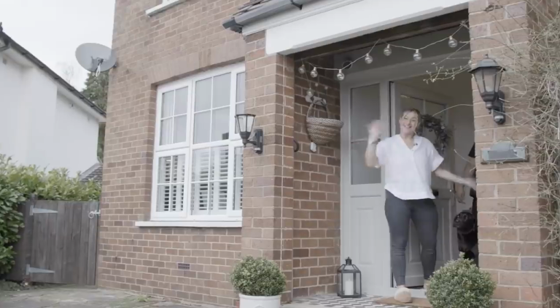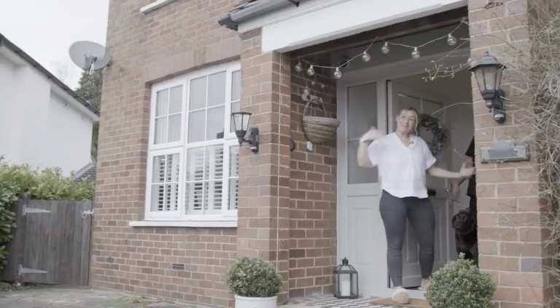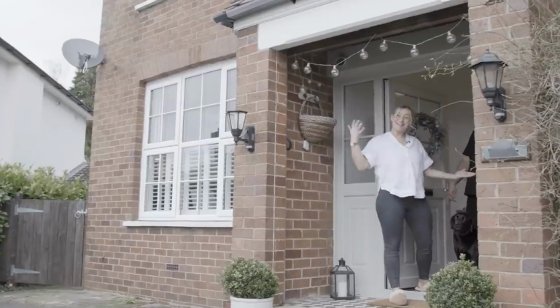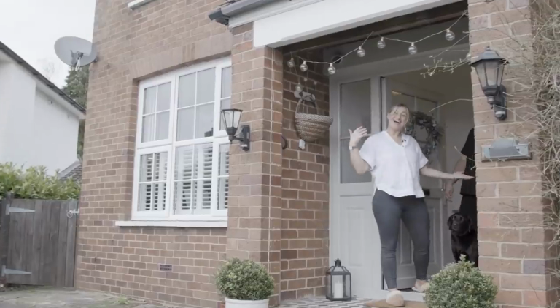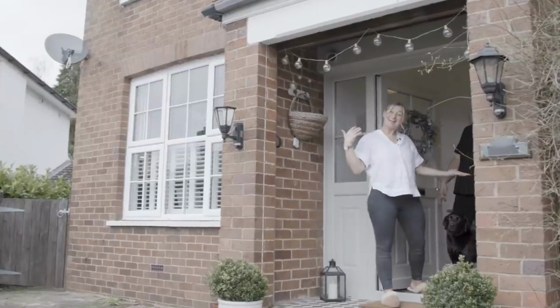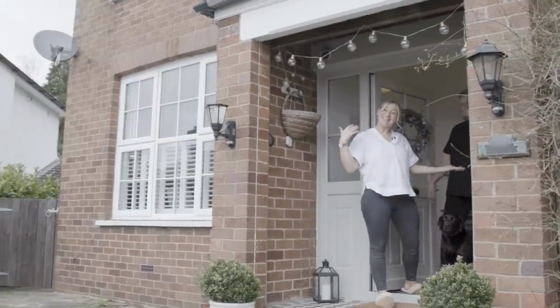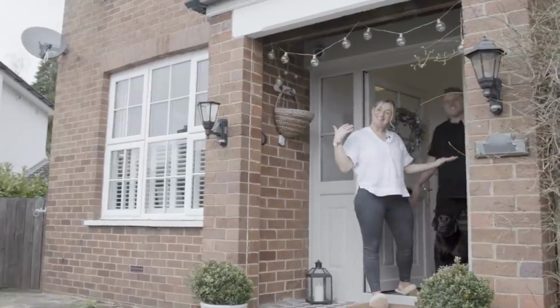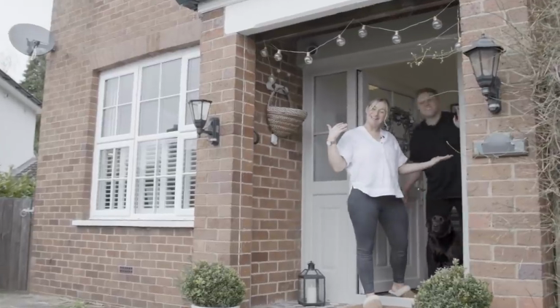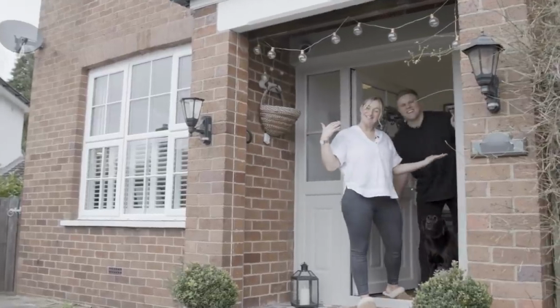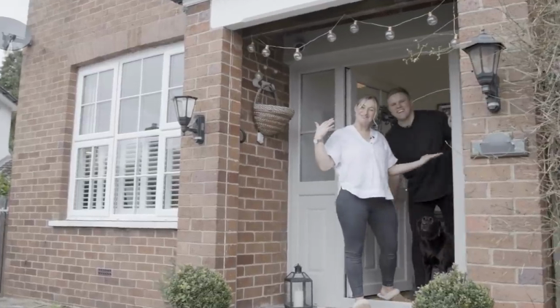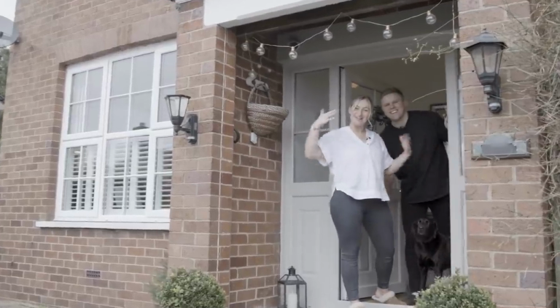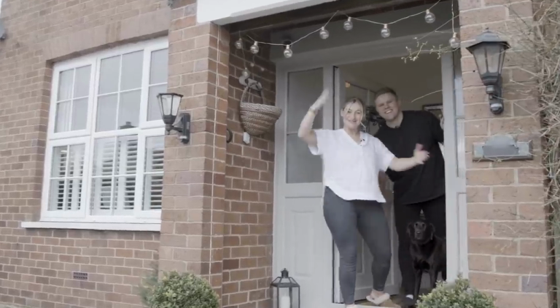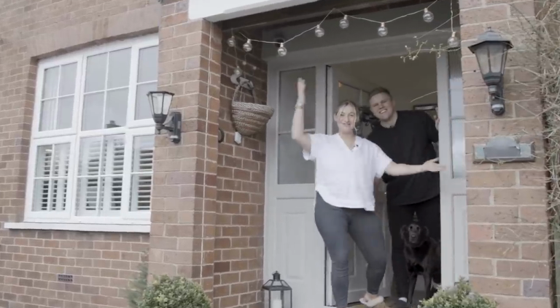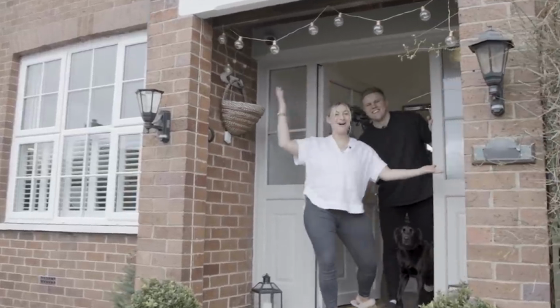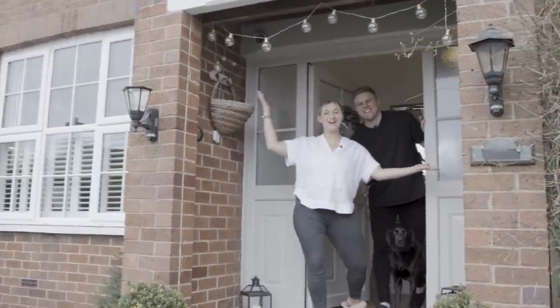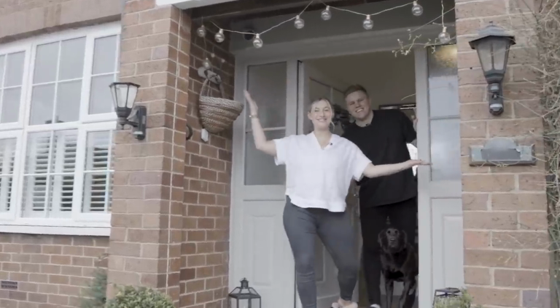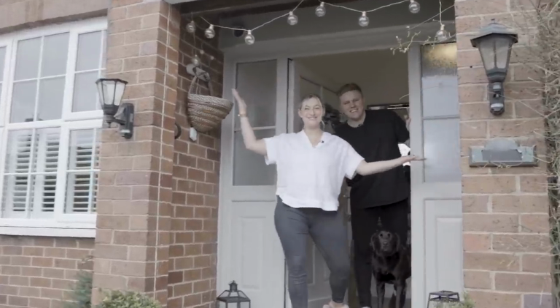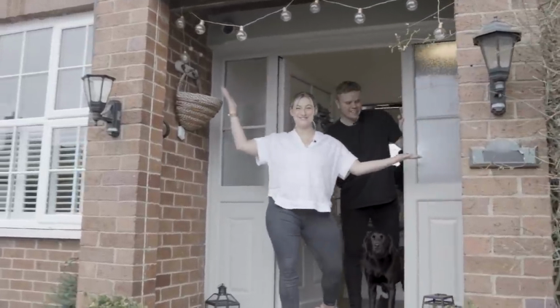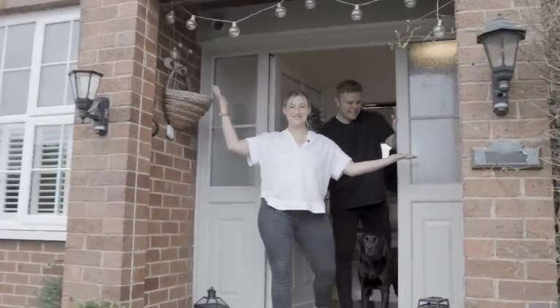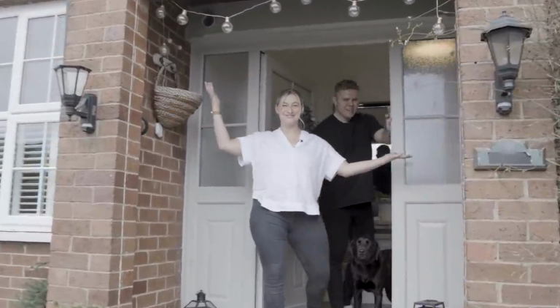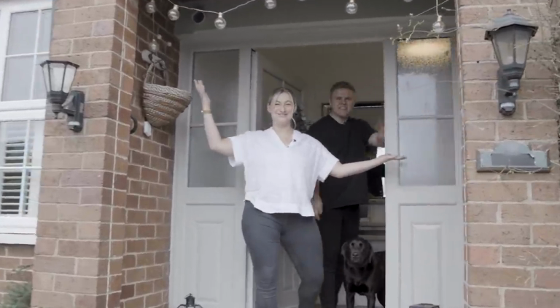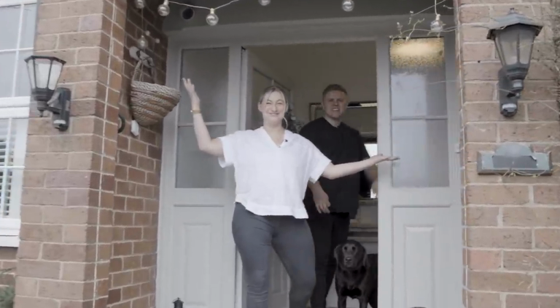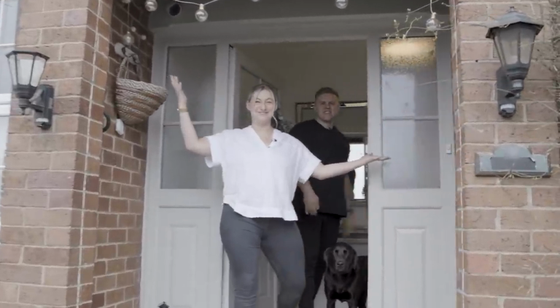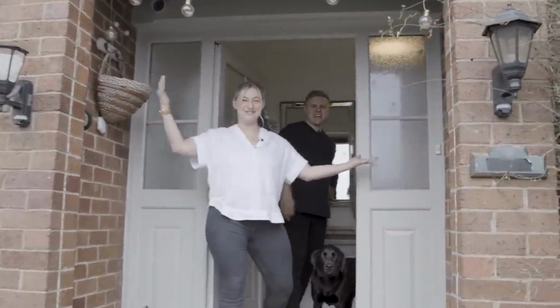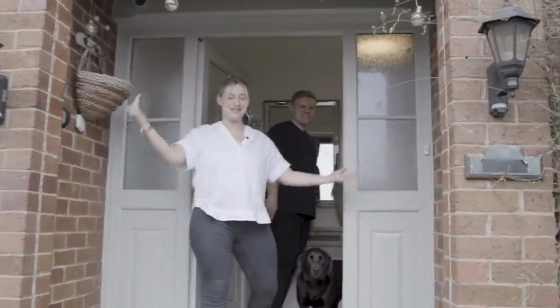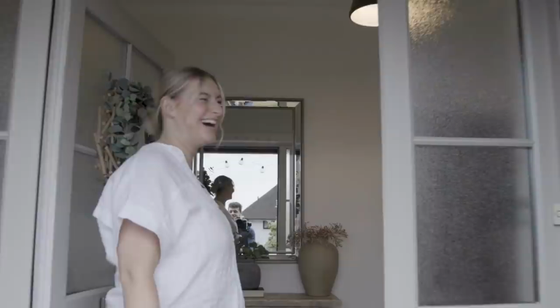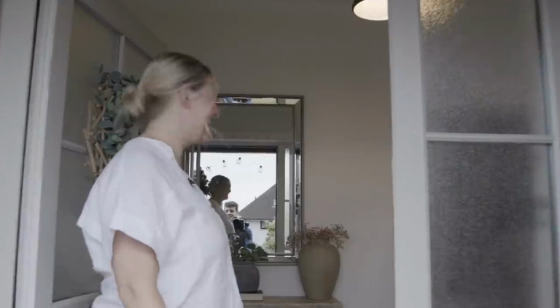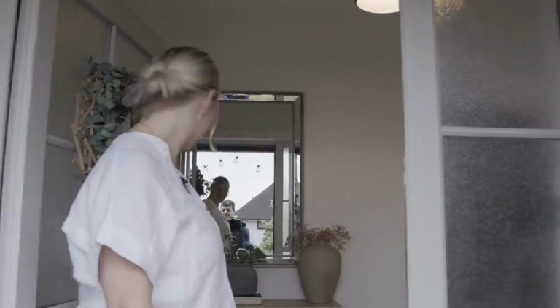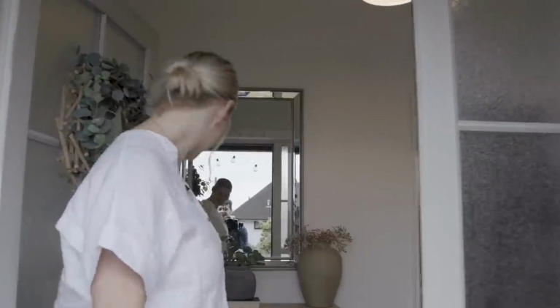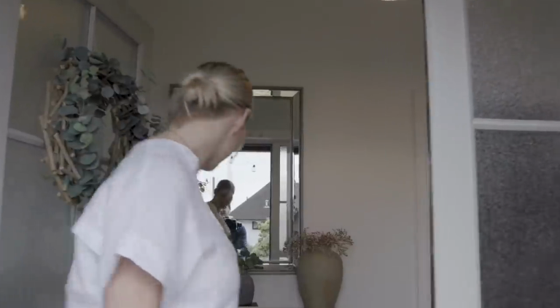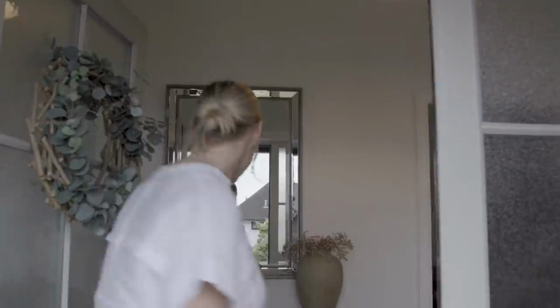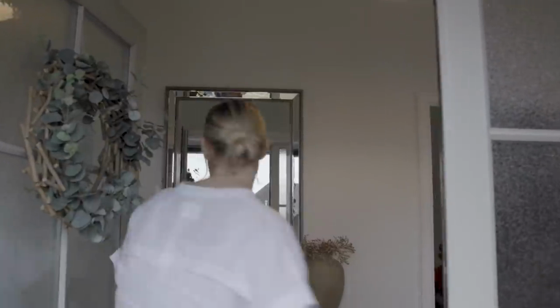Come on in guys, welcome to our home. Come and have a look around.